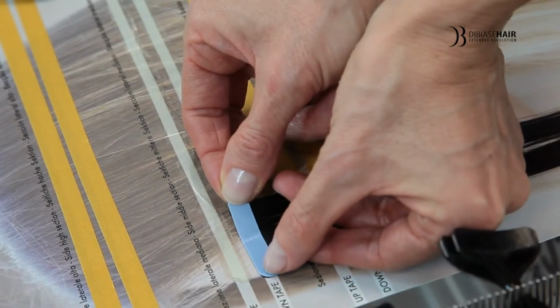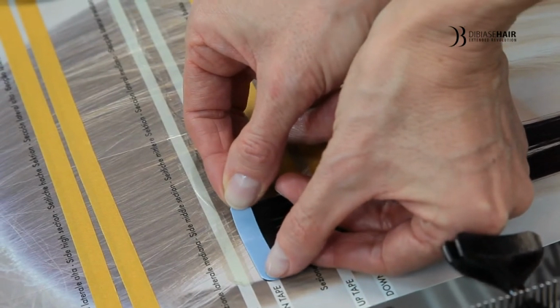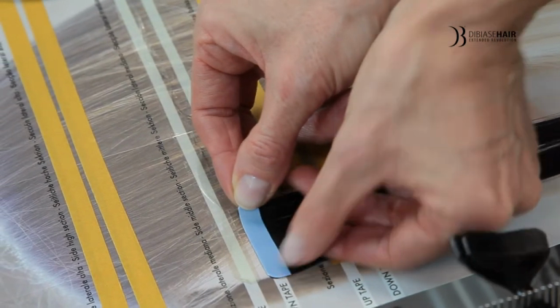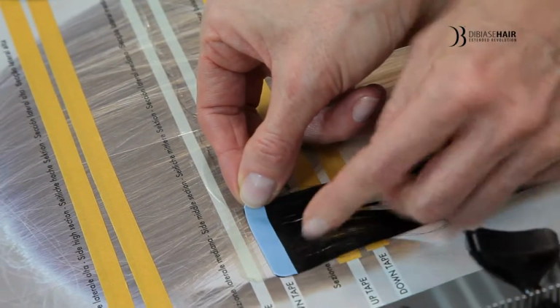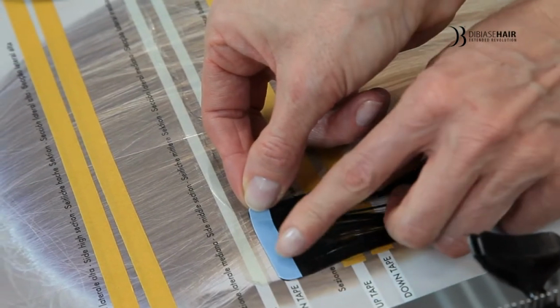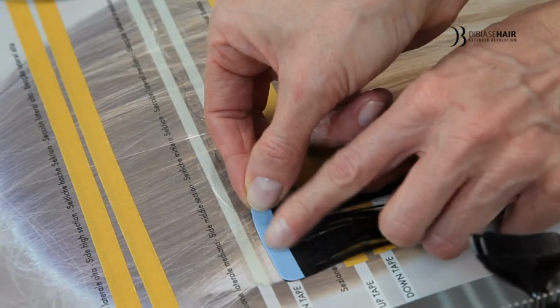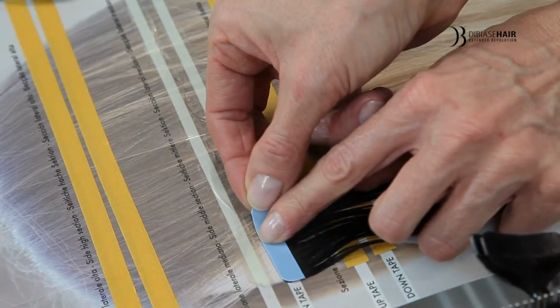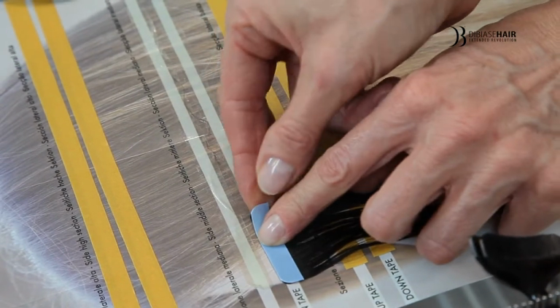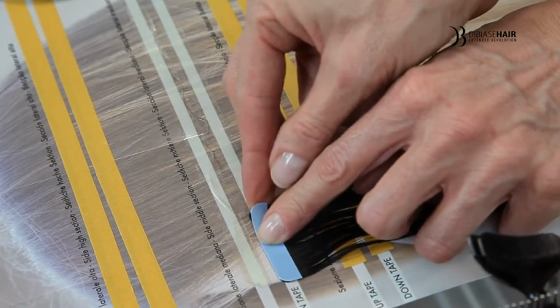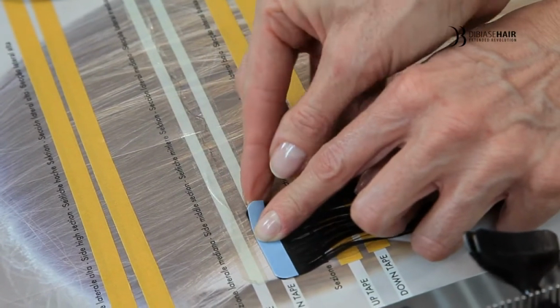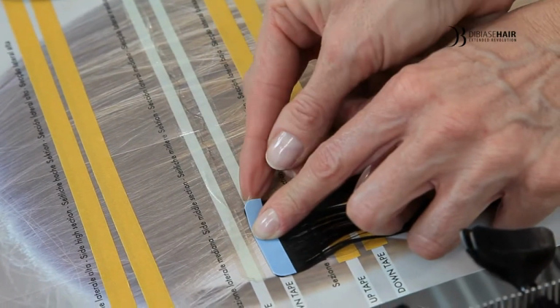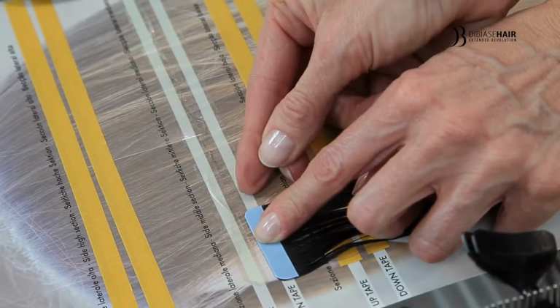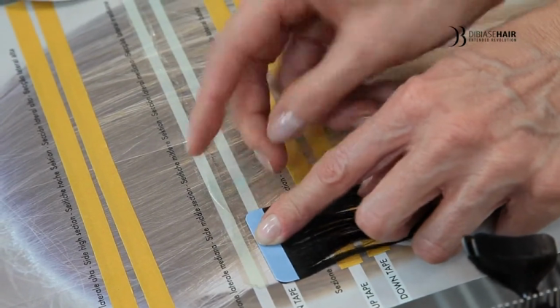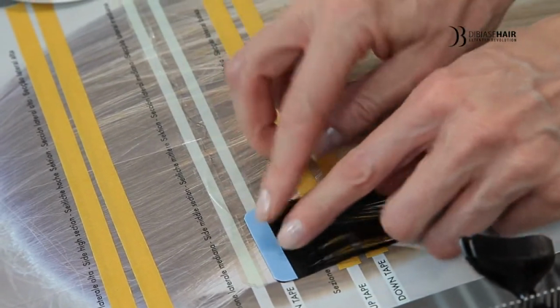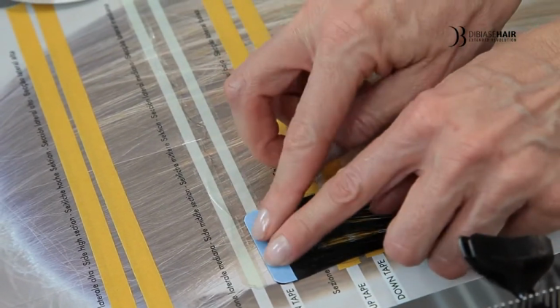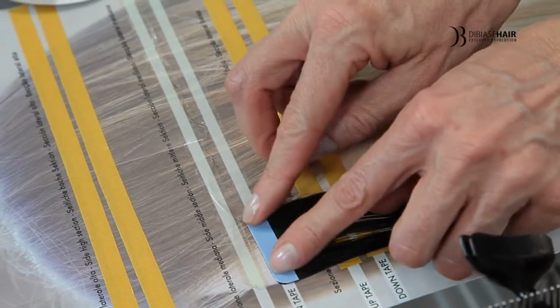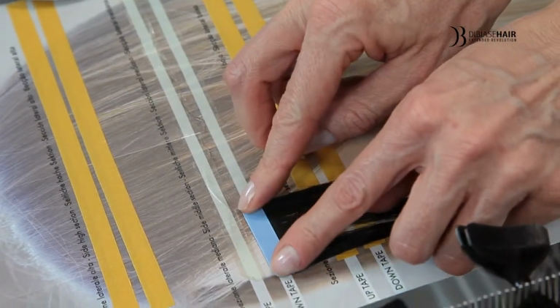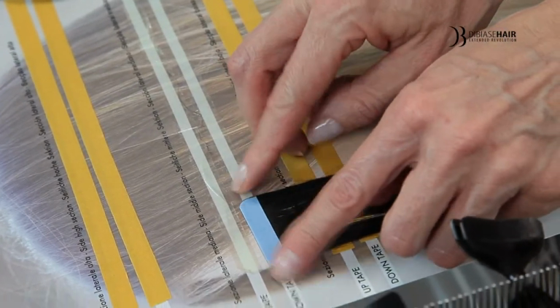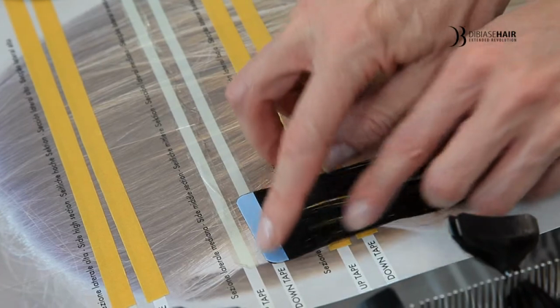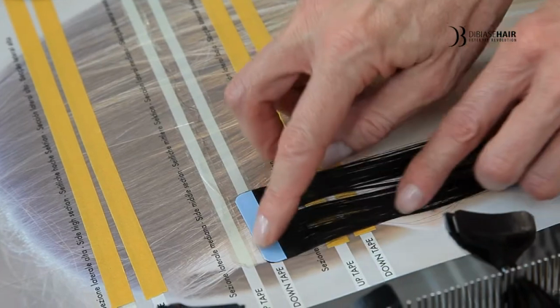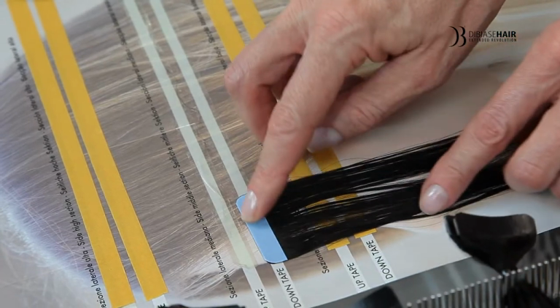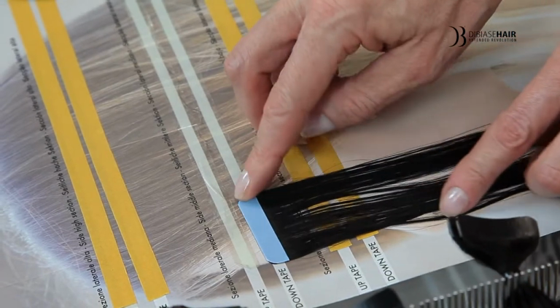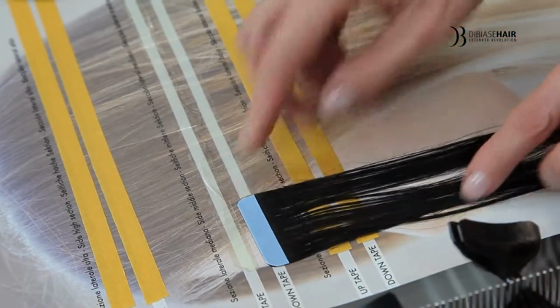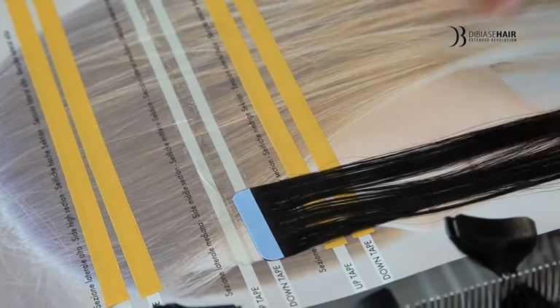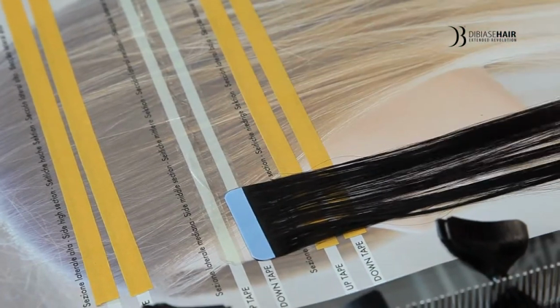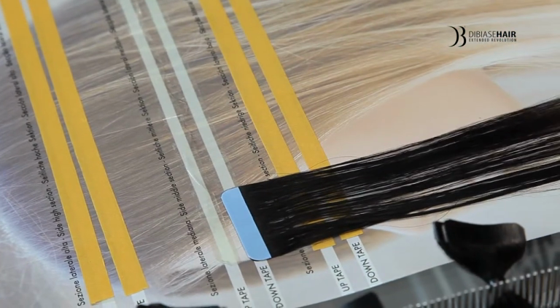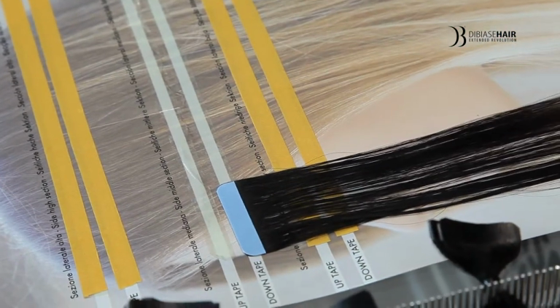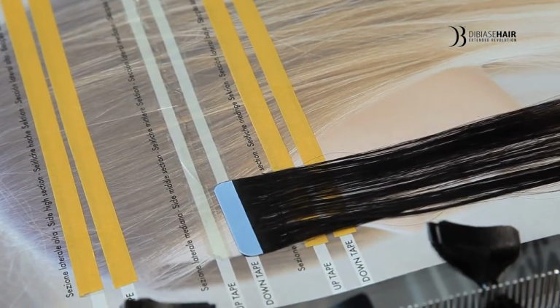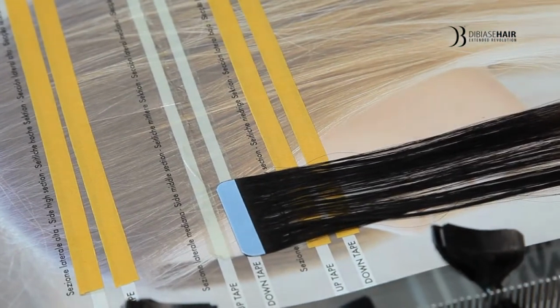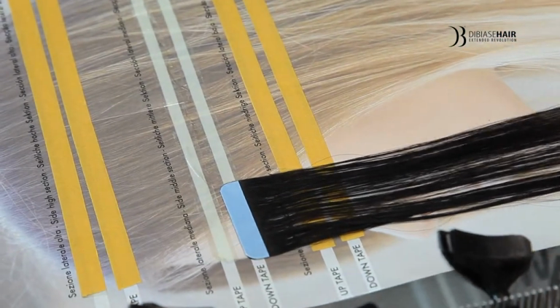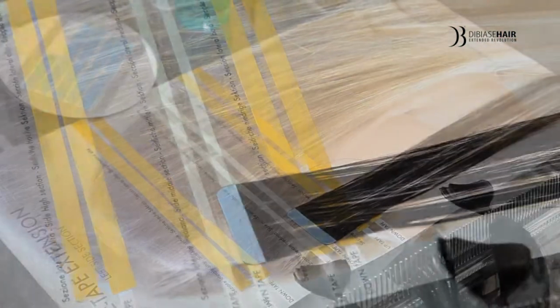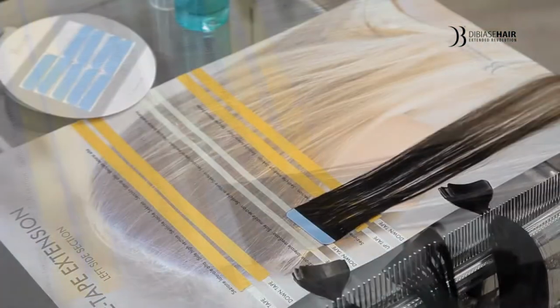After you remove the tape from the weft, peel back the film and apply it to the clean tab.